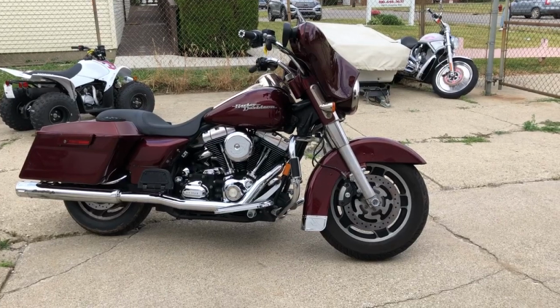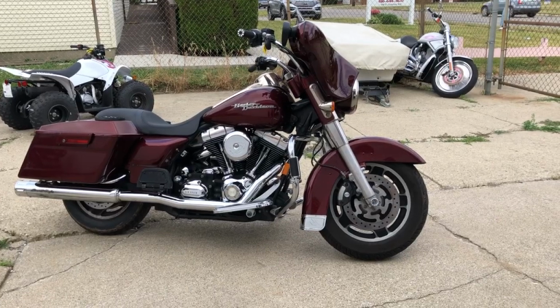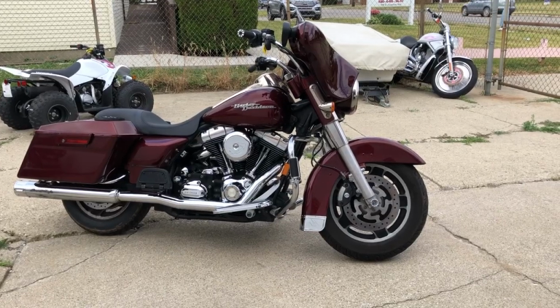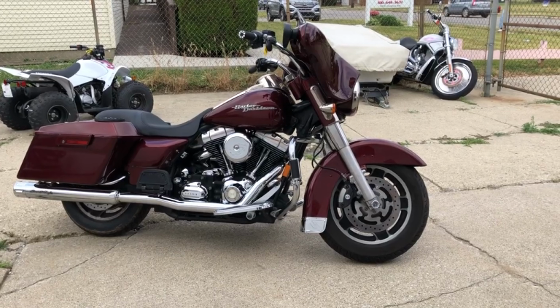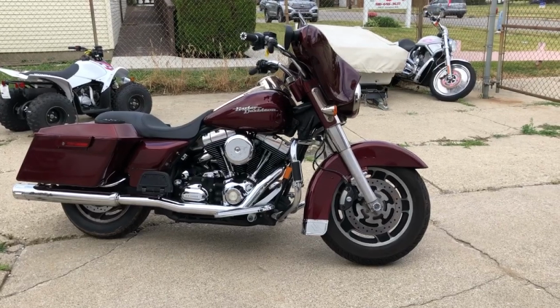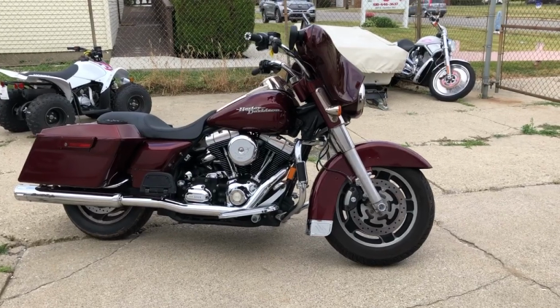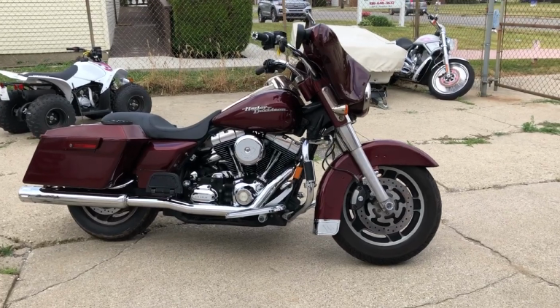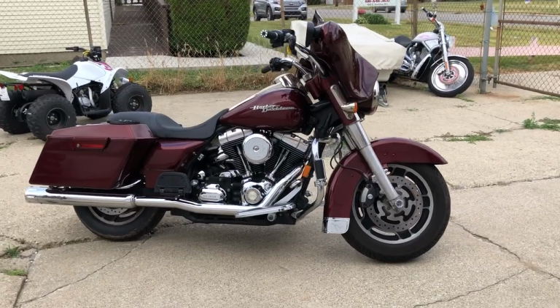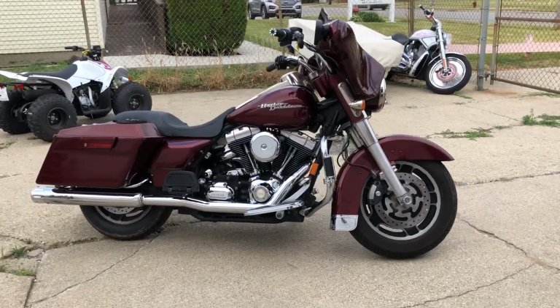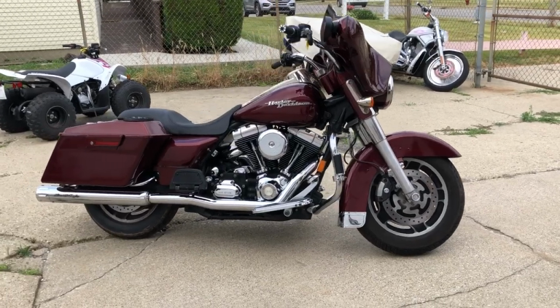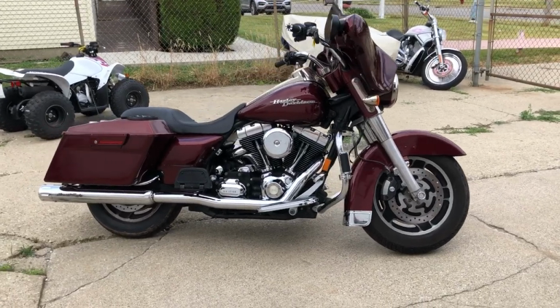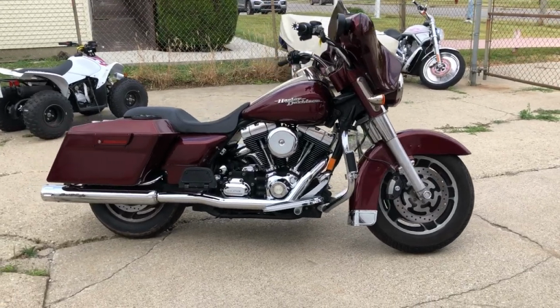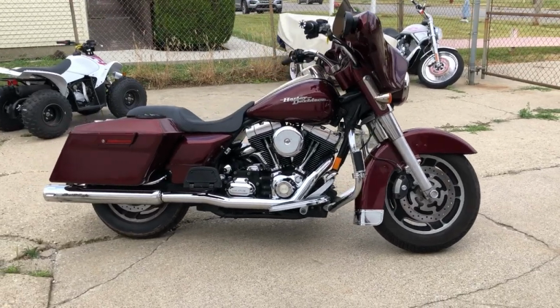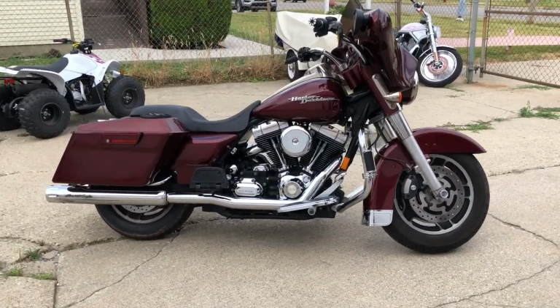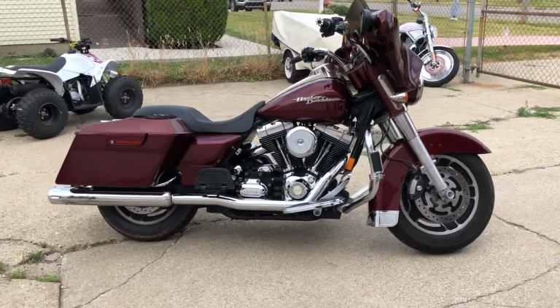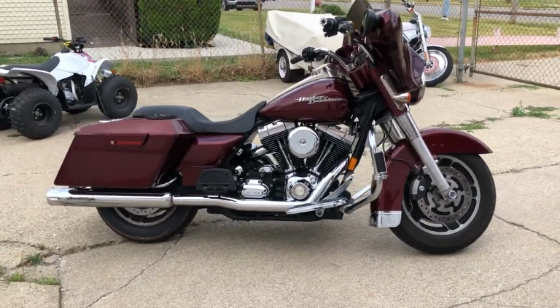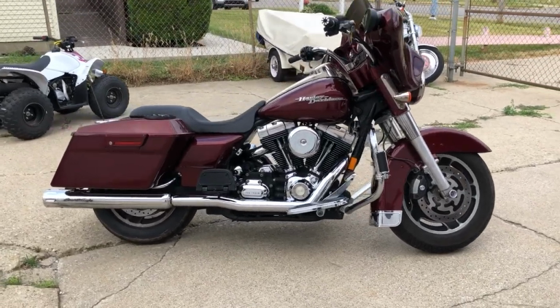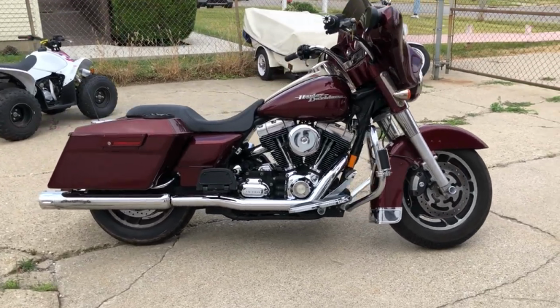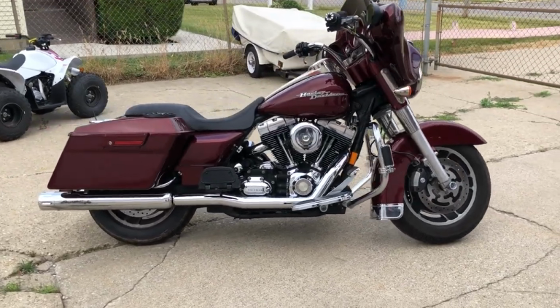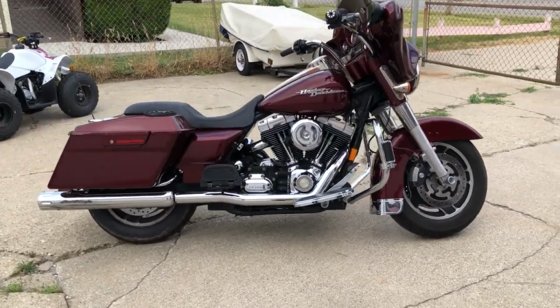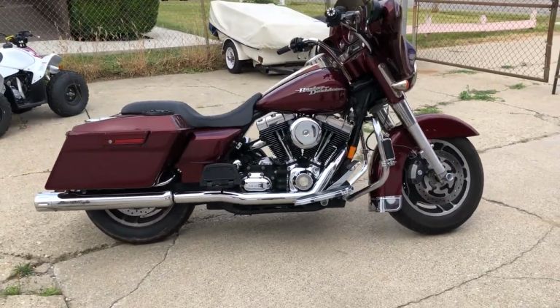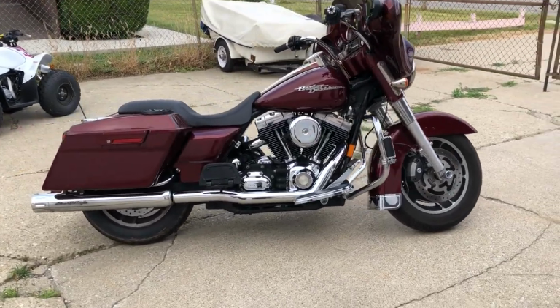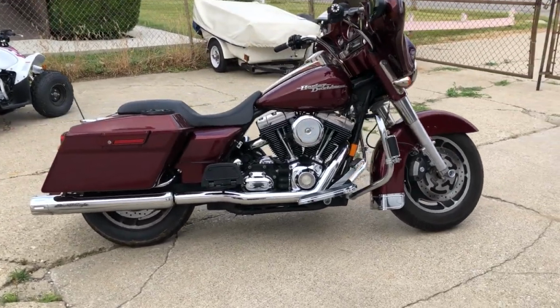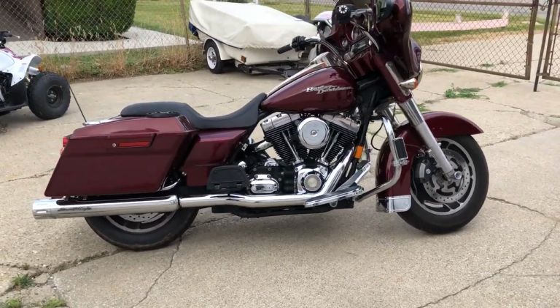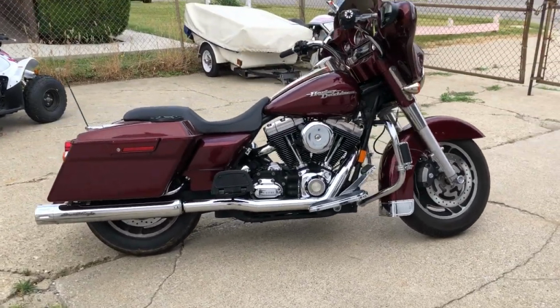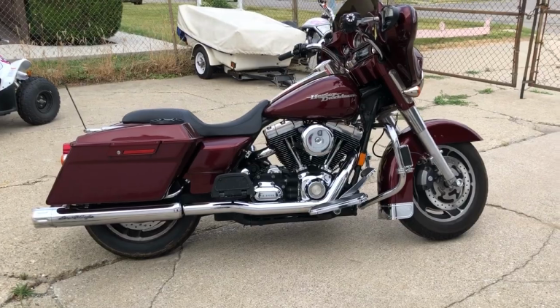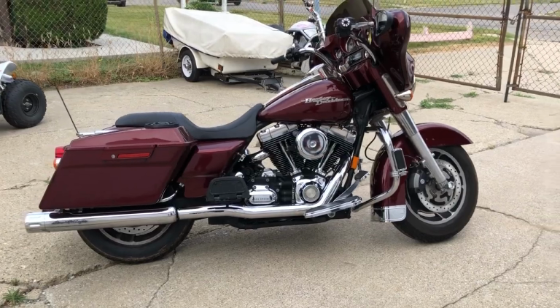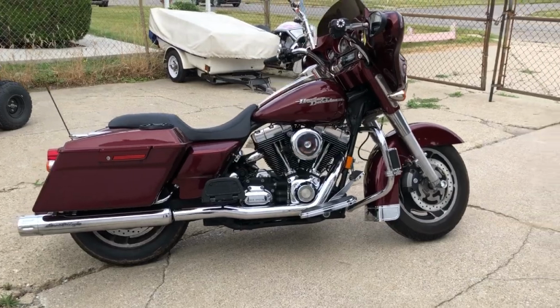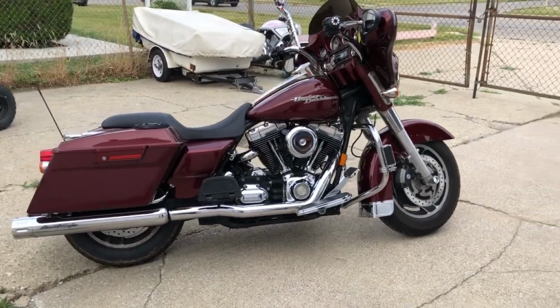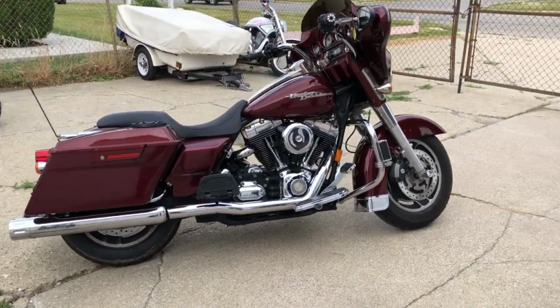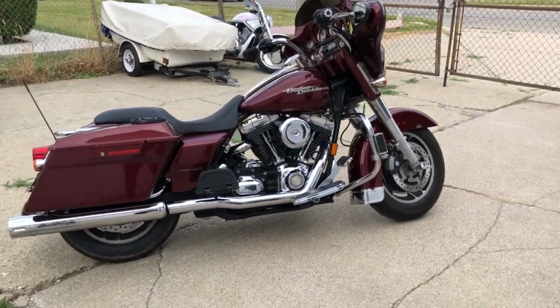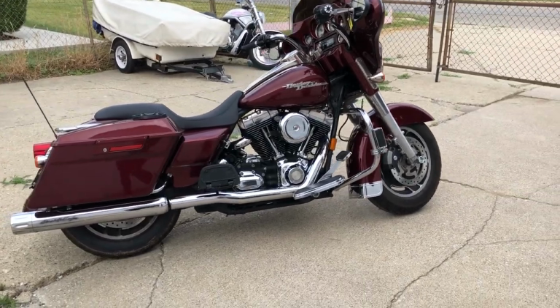Hey guys, ApprovalPowerSports.com here doing some videos on some used Harleys. We just got into the showroom — check this one out.